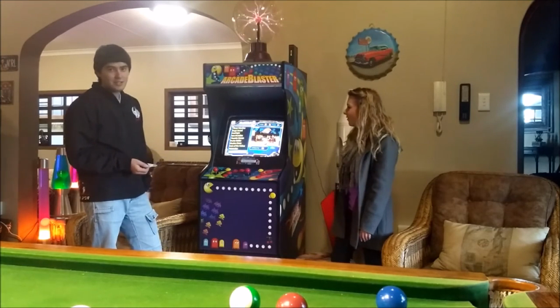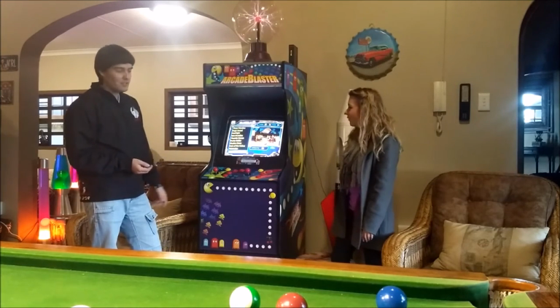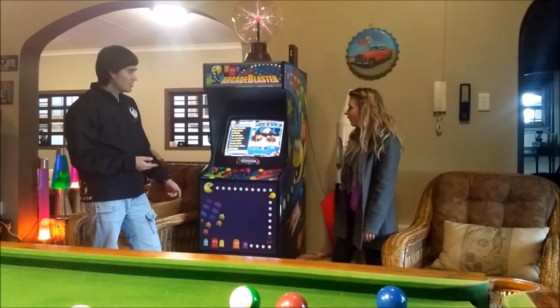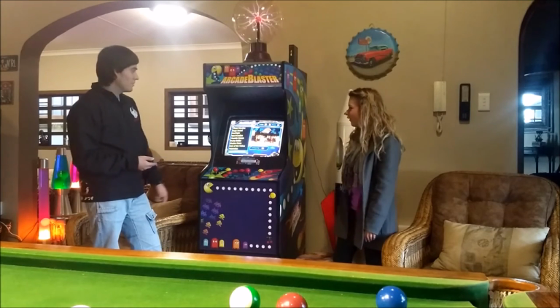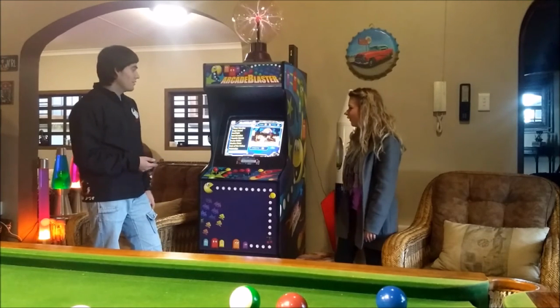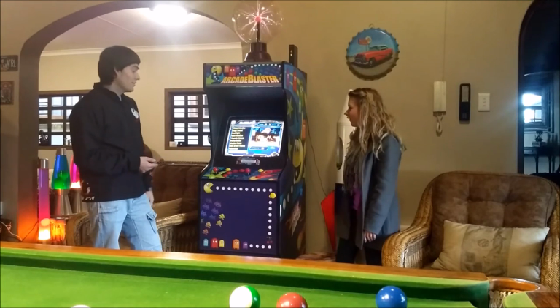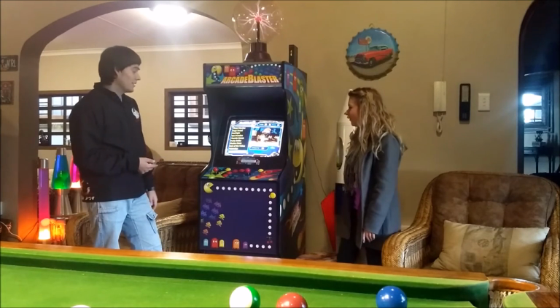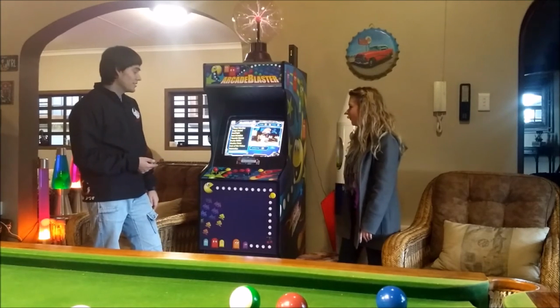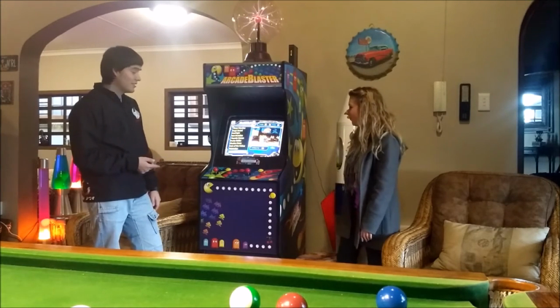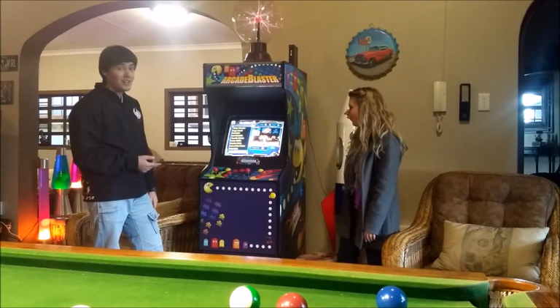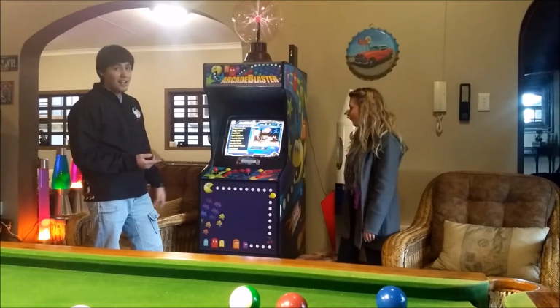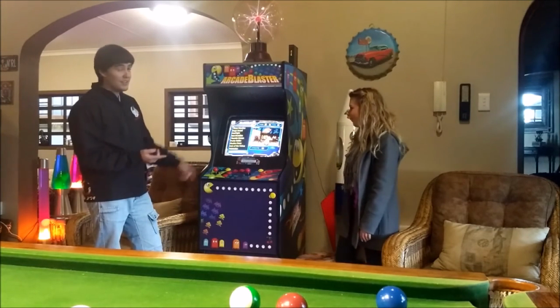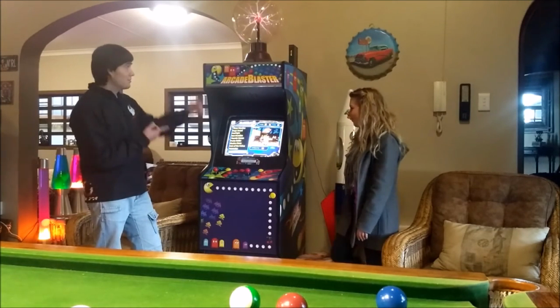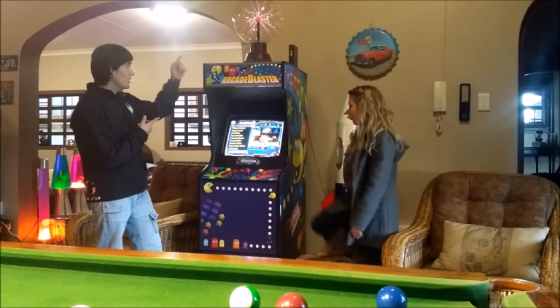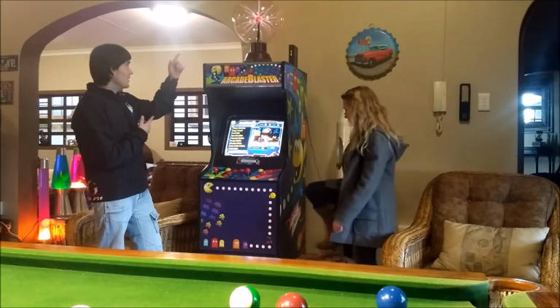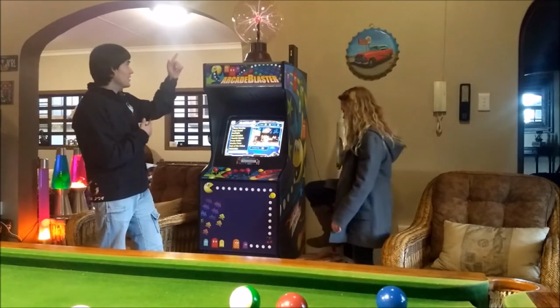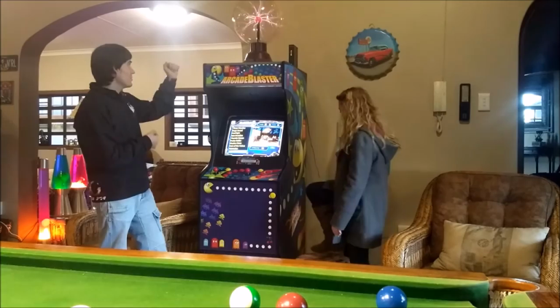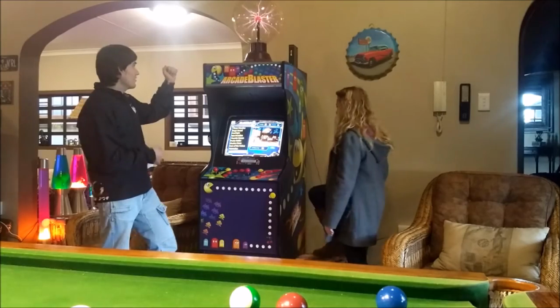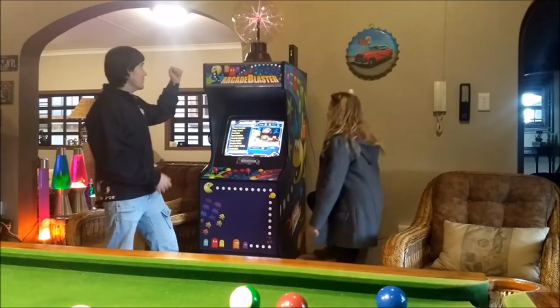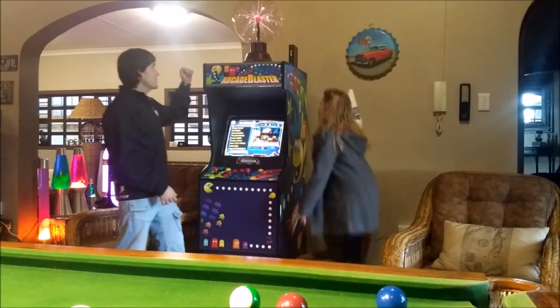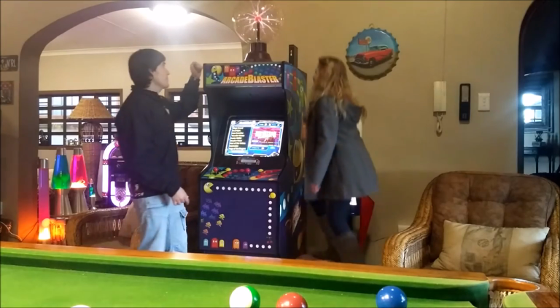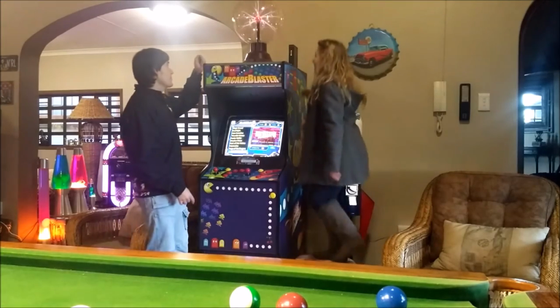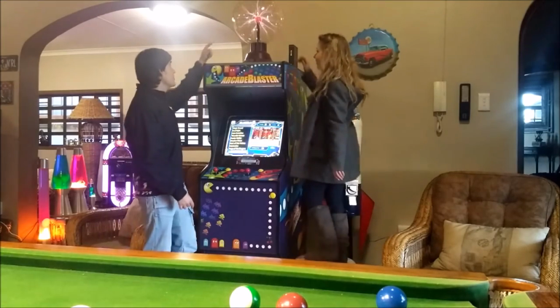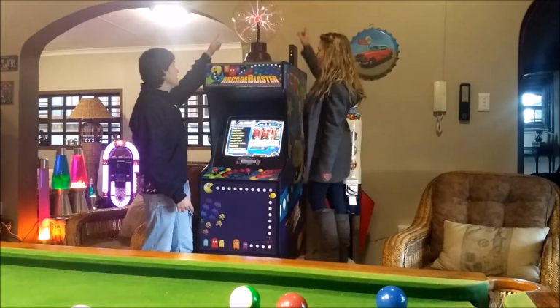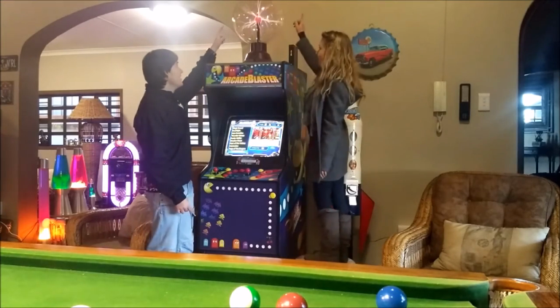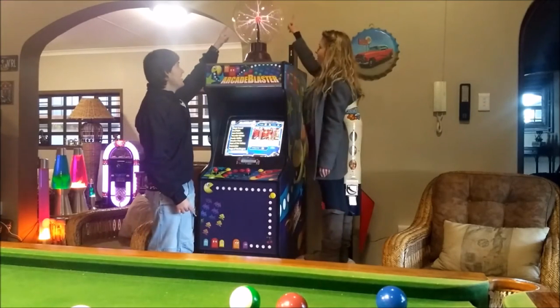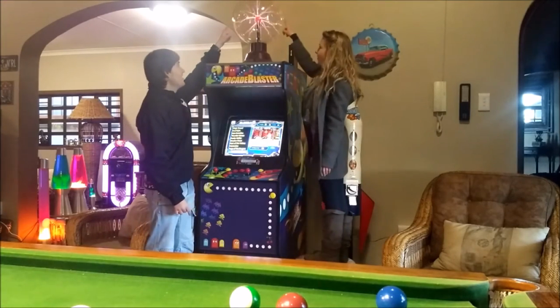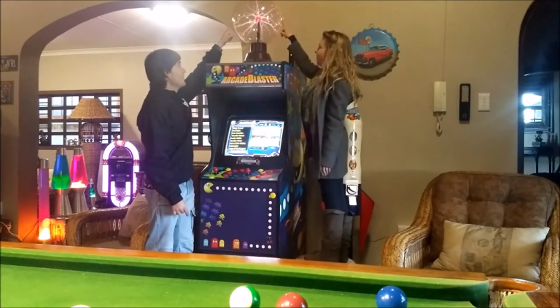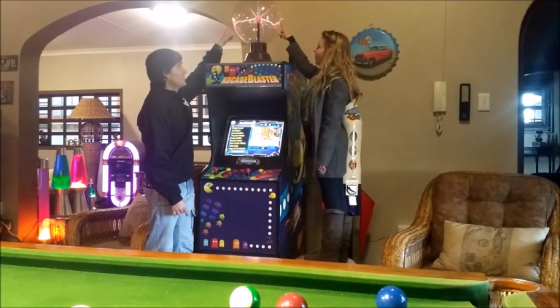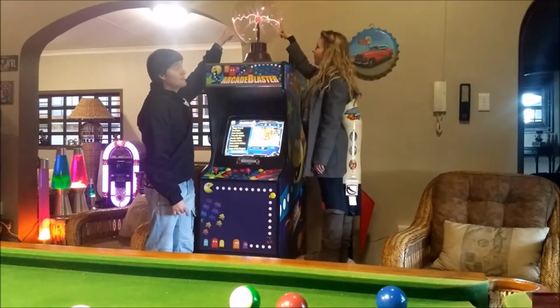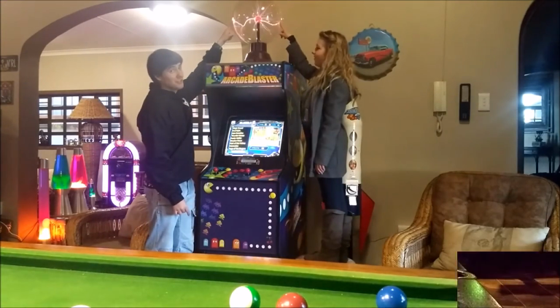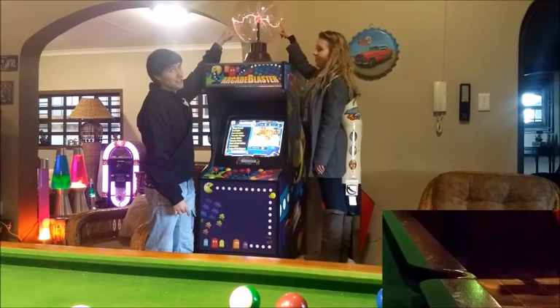It's nice to play with your friends. Up top here we have a plasma ball, but it's only for show.